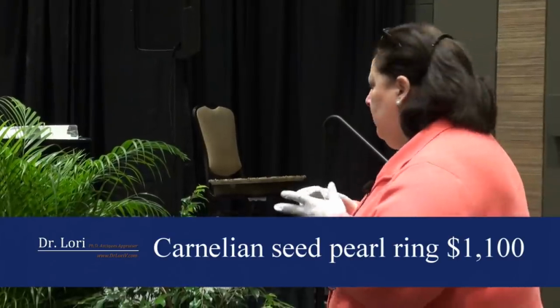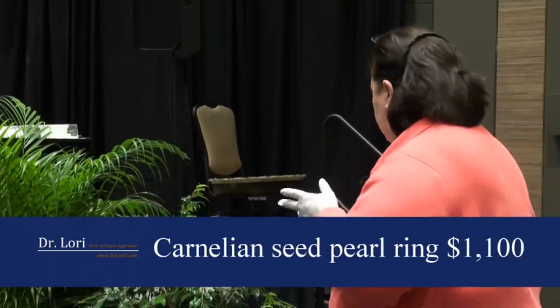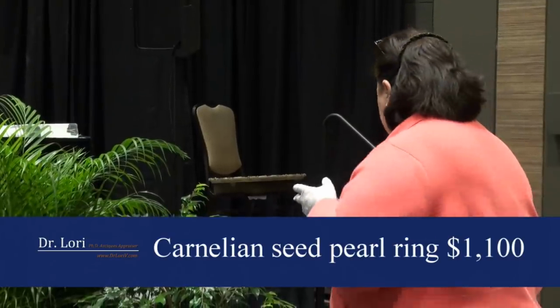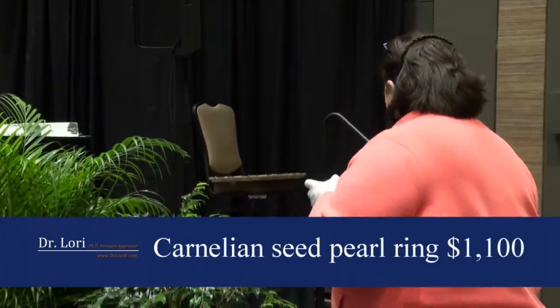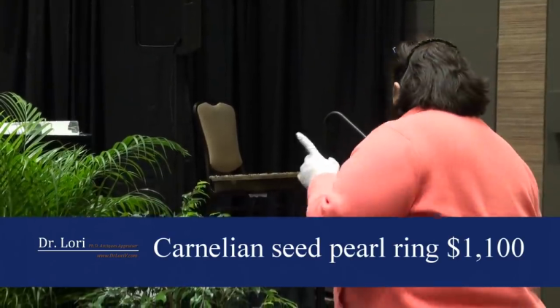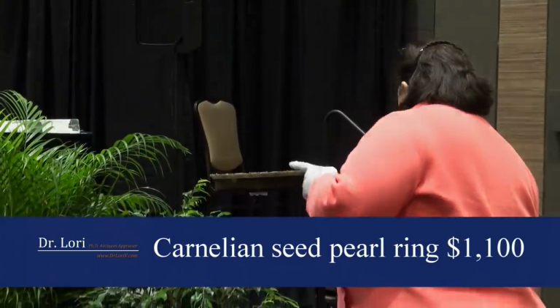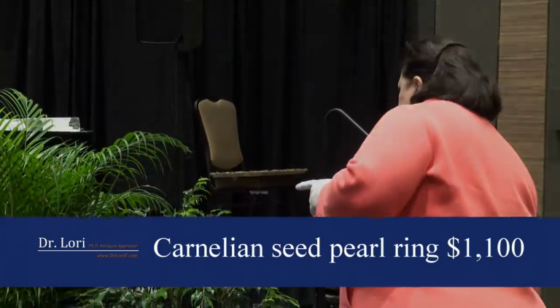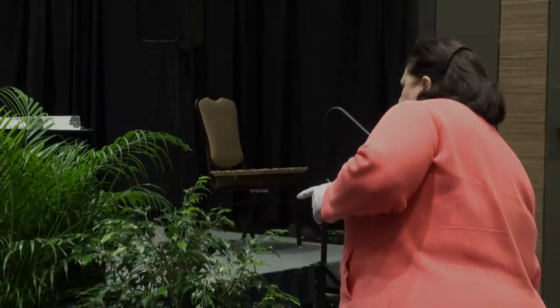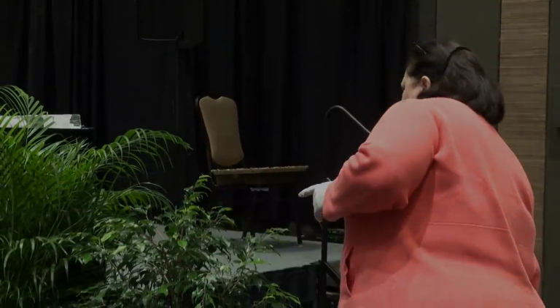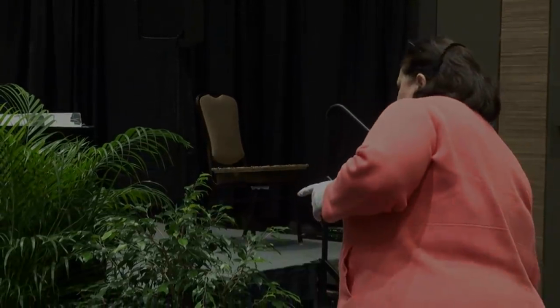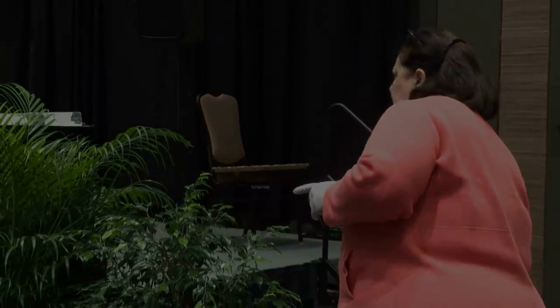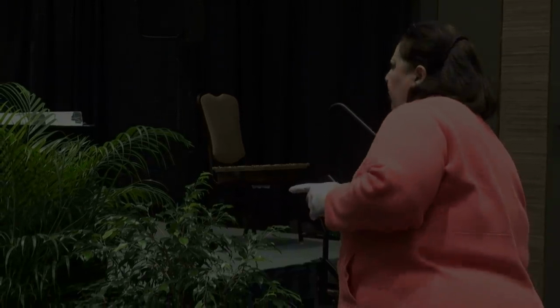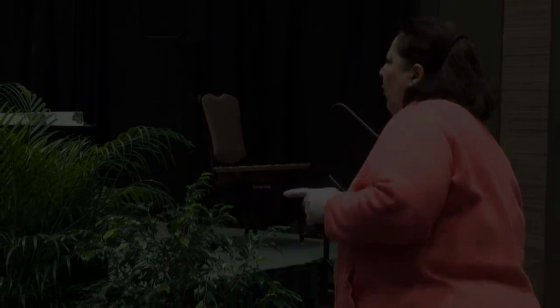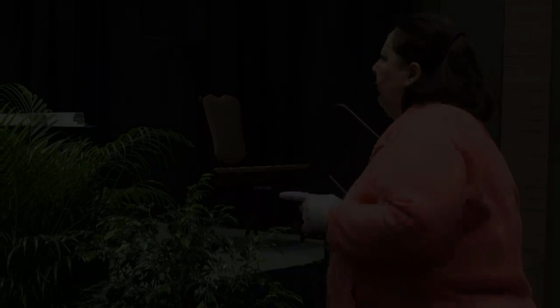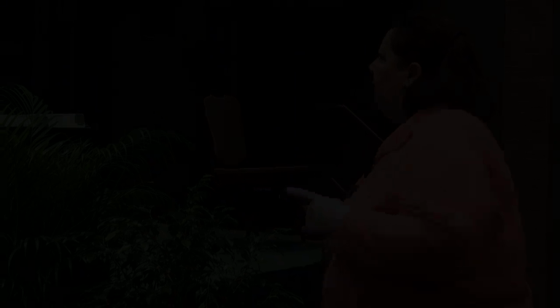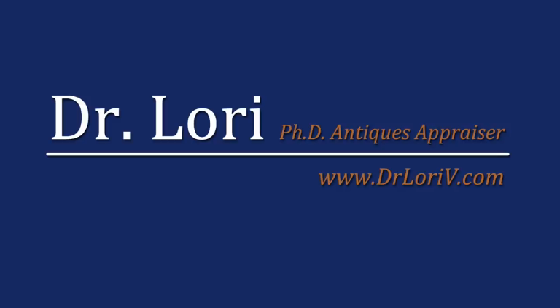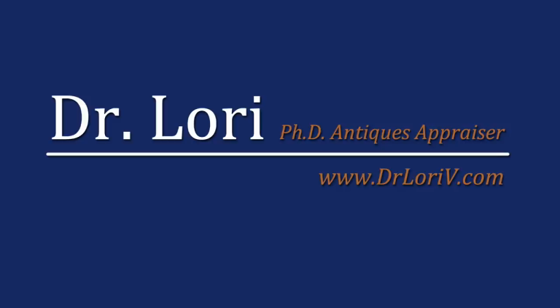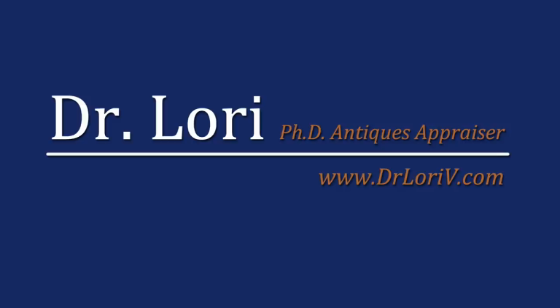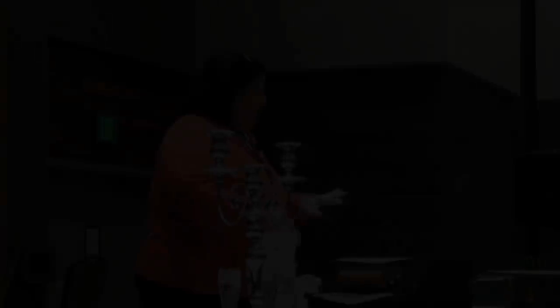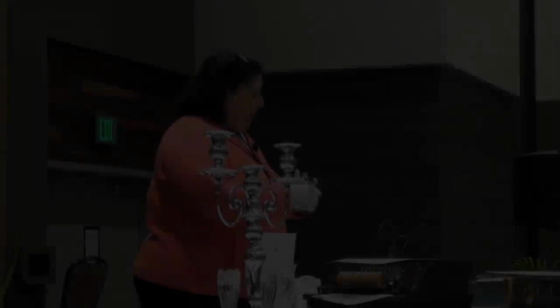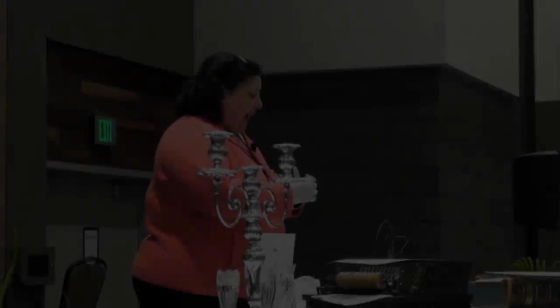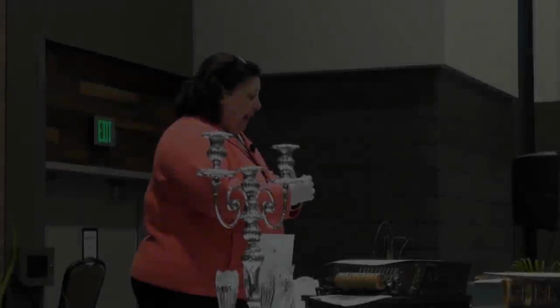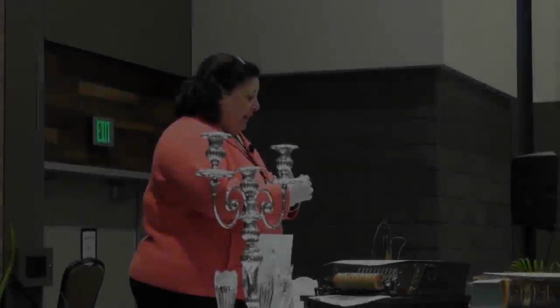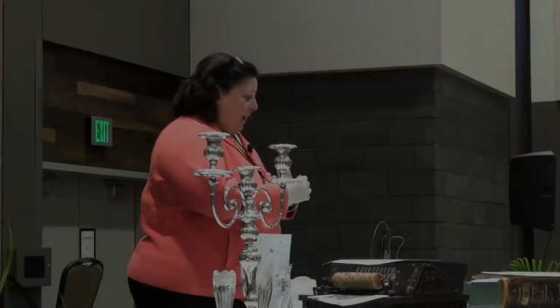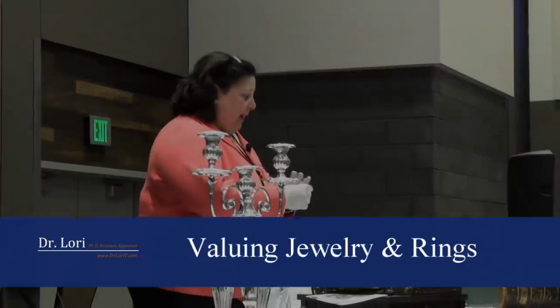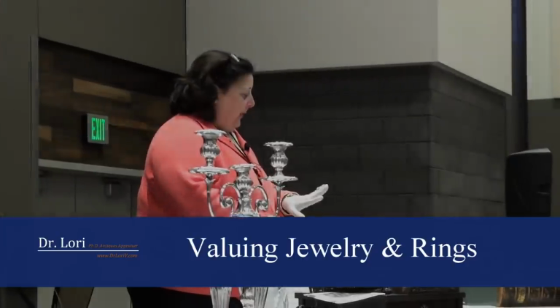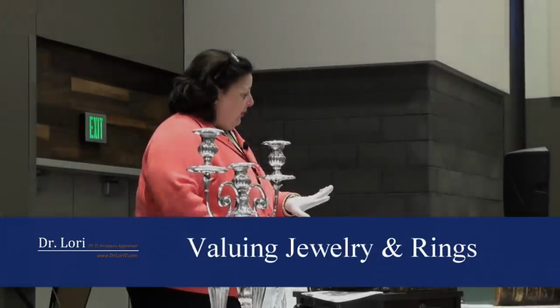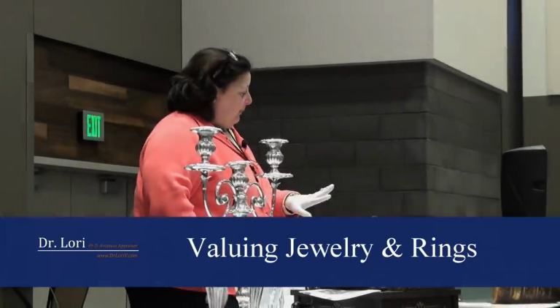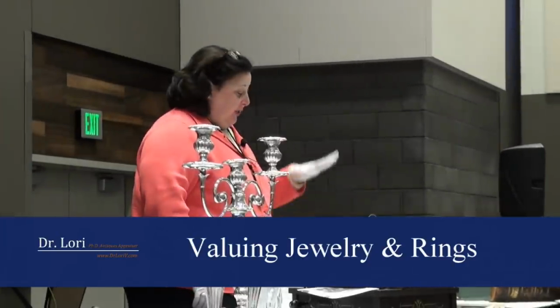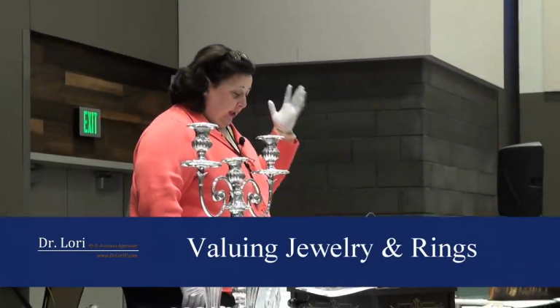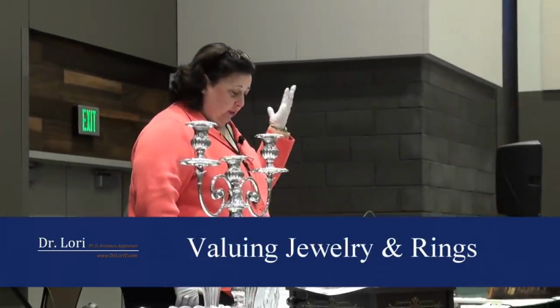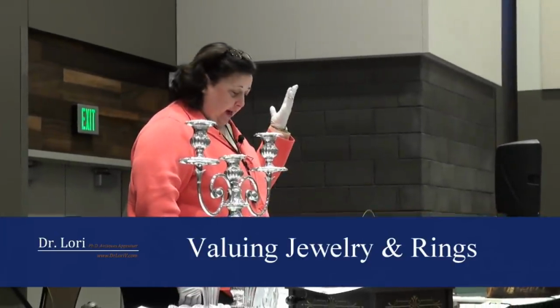Nice. Carnelian and some seed pearls. The ring dates any time between the early years of the 20th century, probably no later than 1930. Value on the ring is about $1,100. That's why I picked this particular ring.